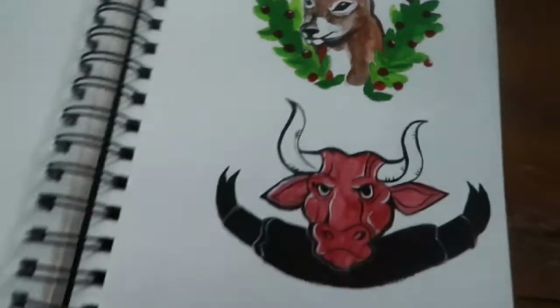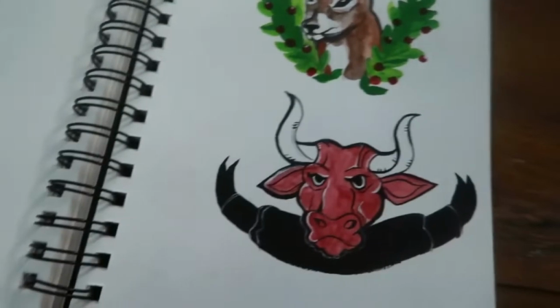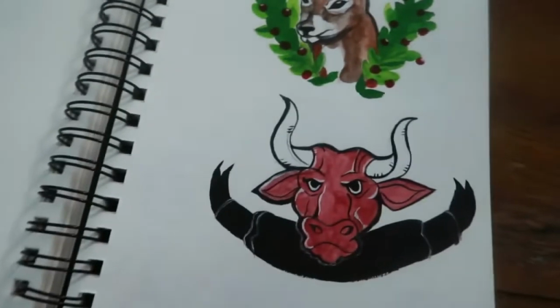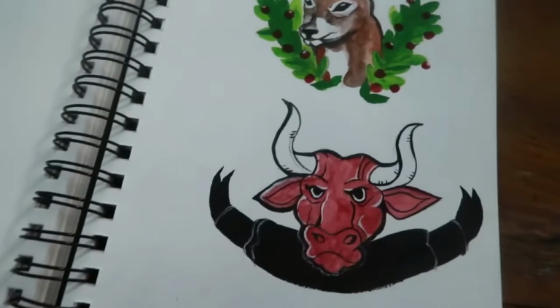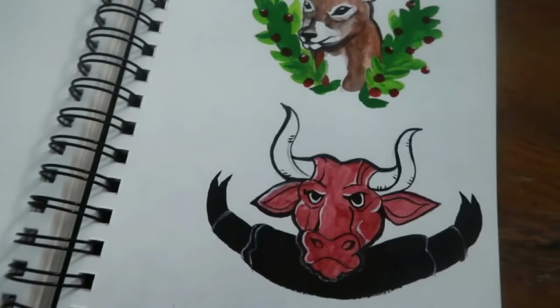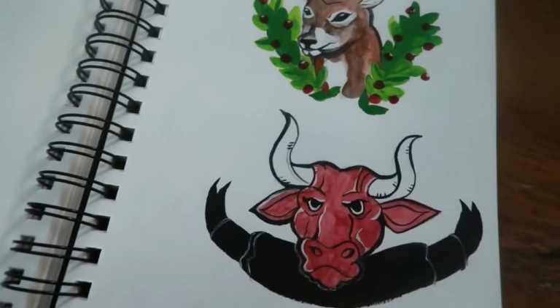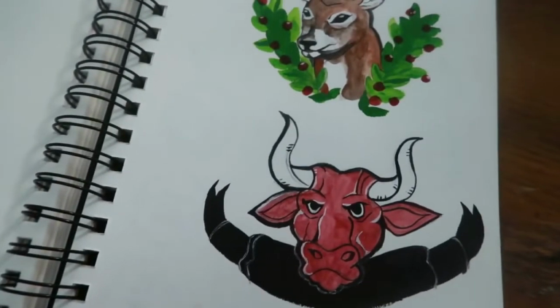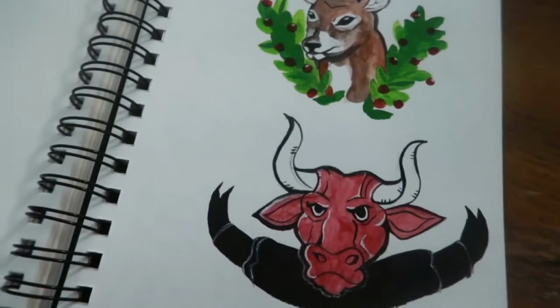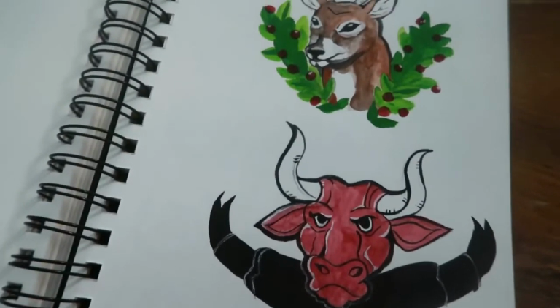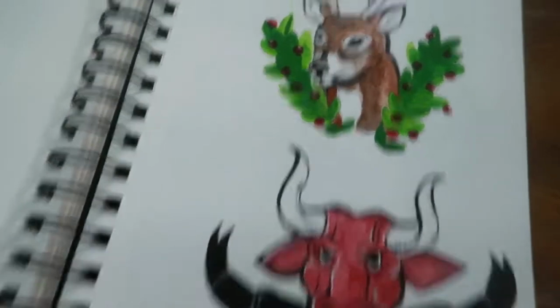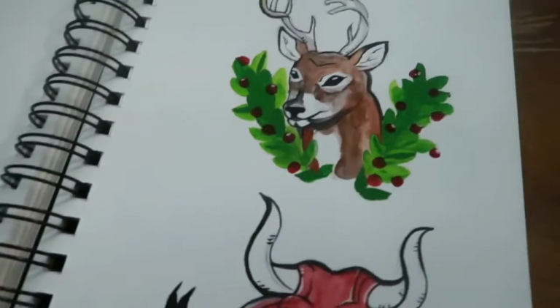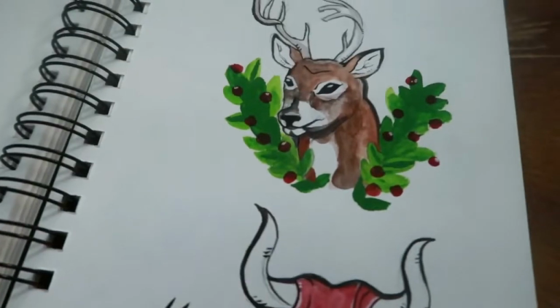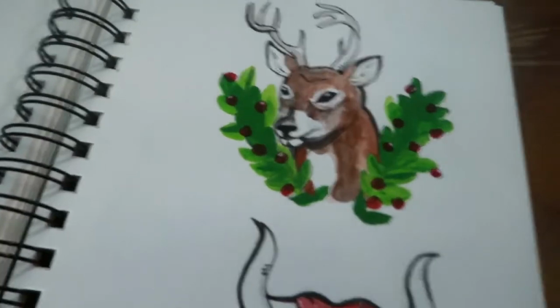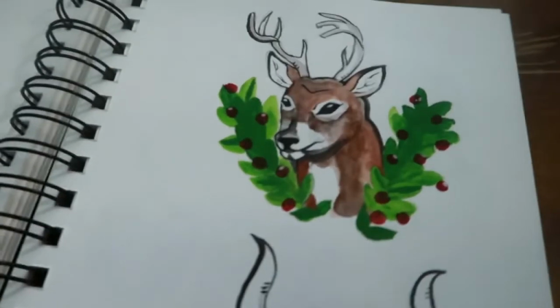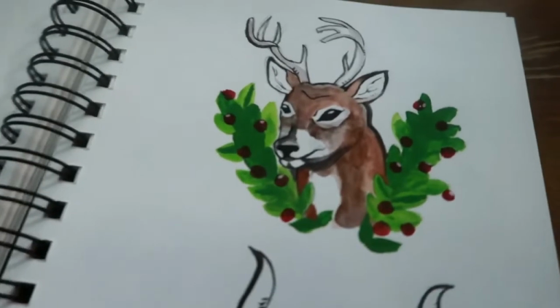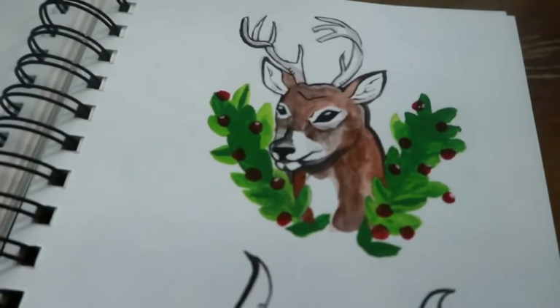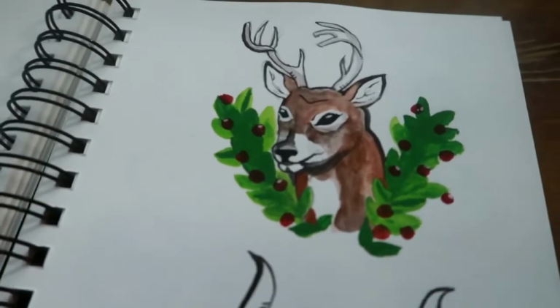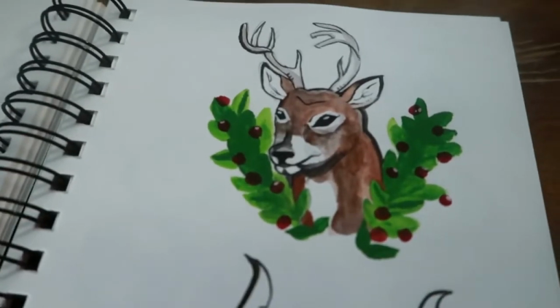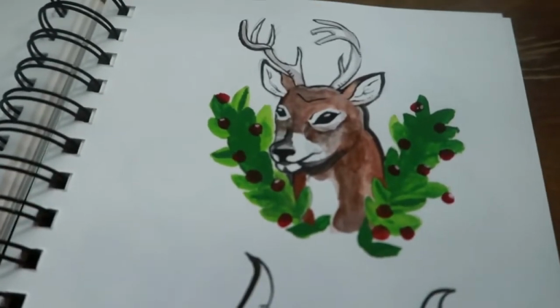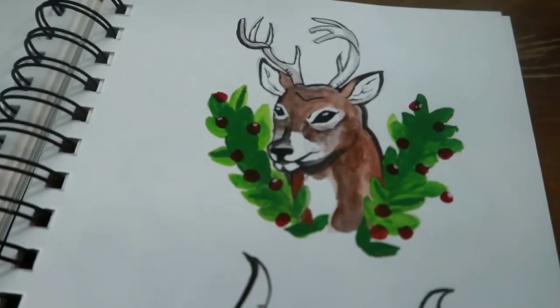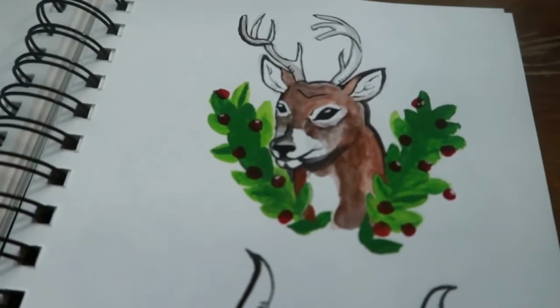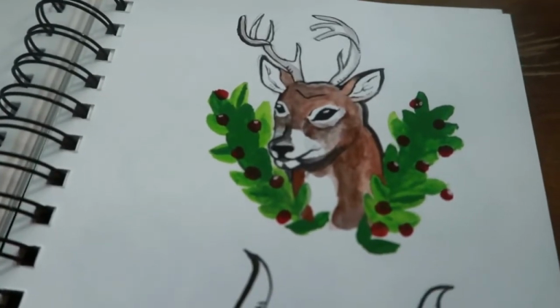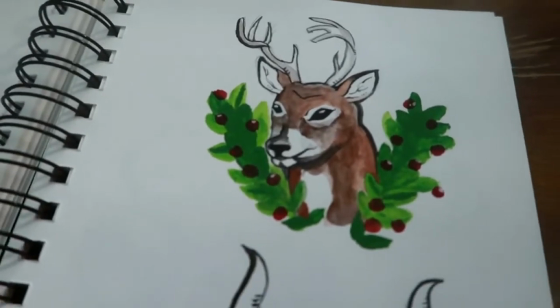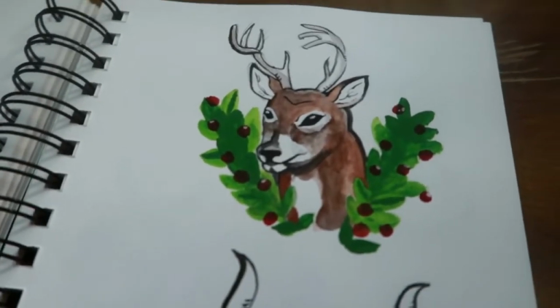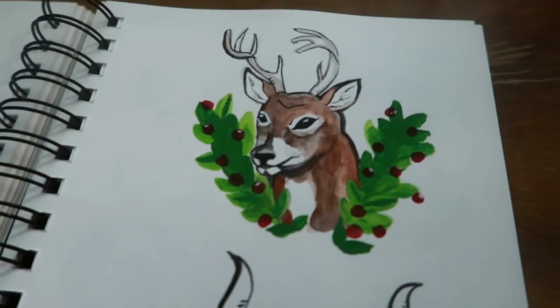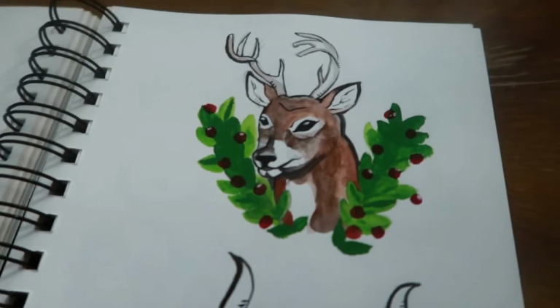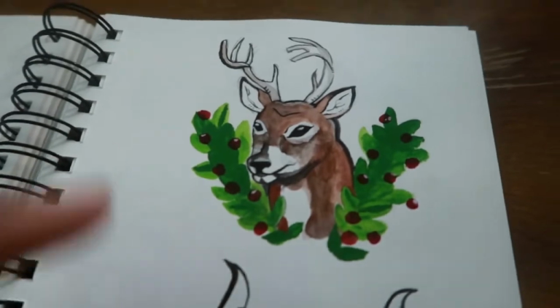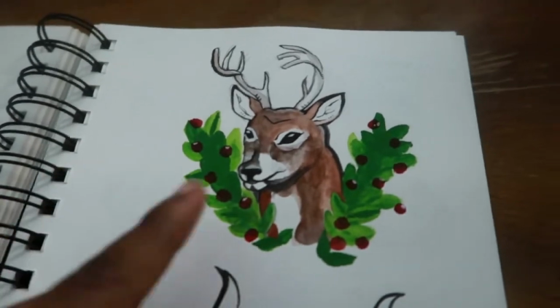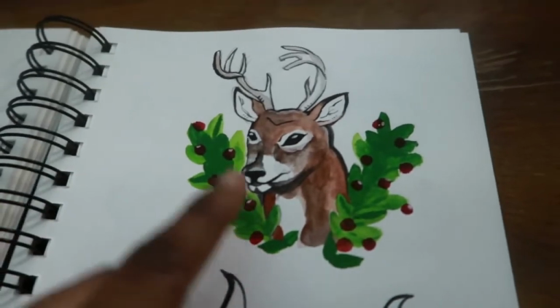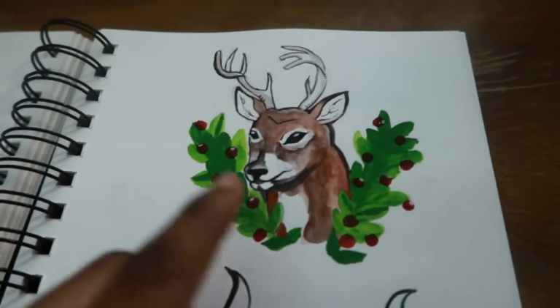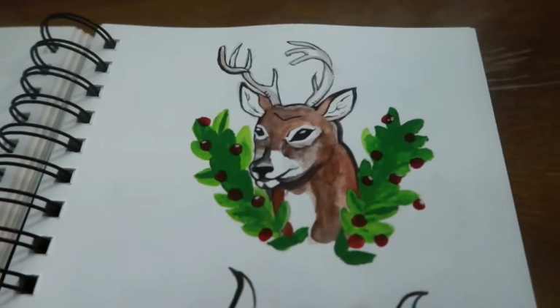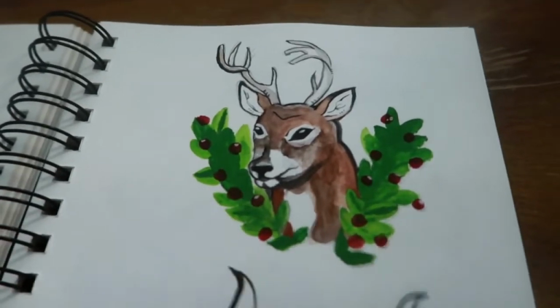My boyfriend was giving me random things to draw because I wanted to practice gouache, so yeah.